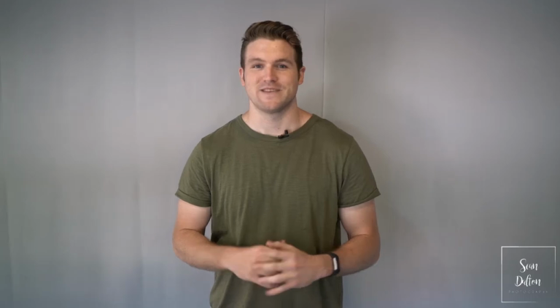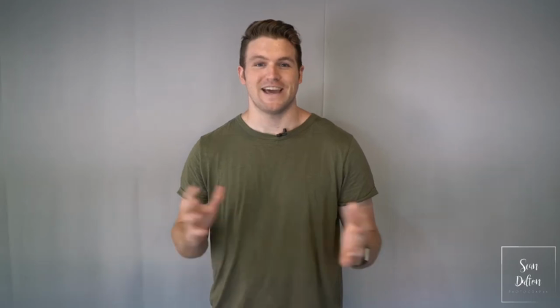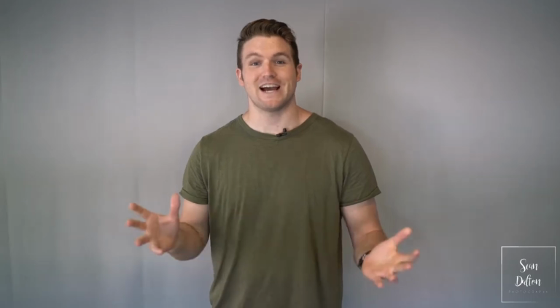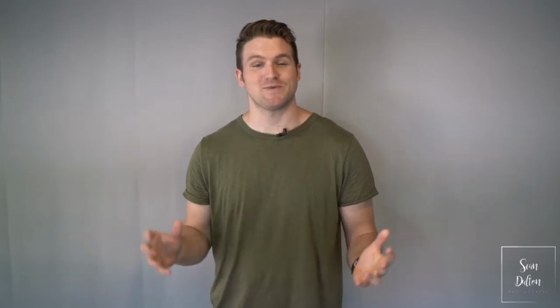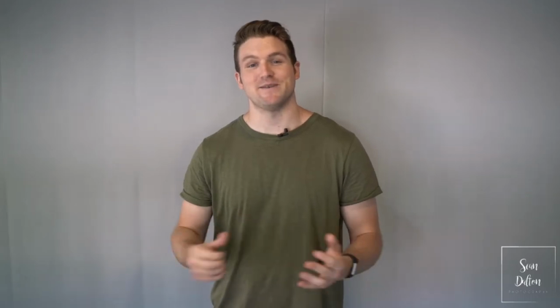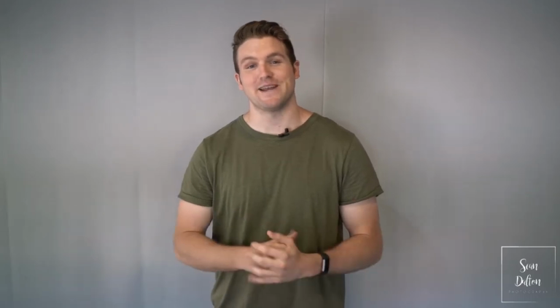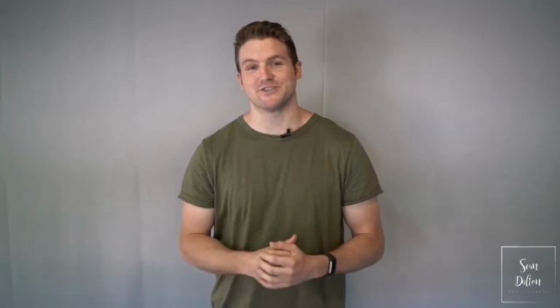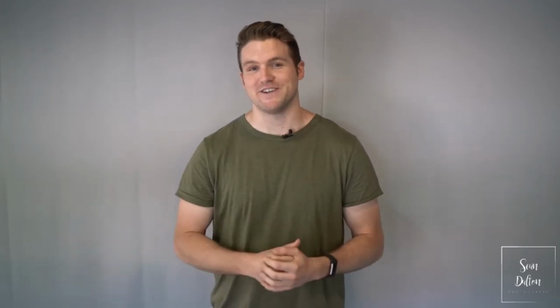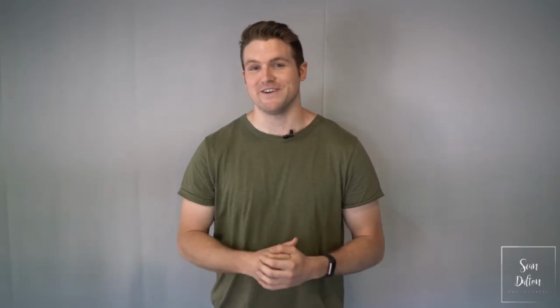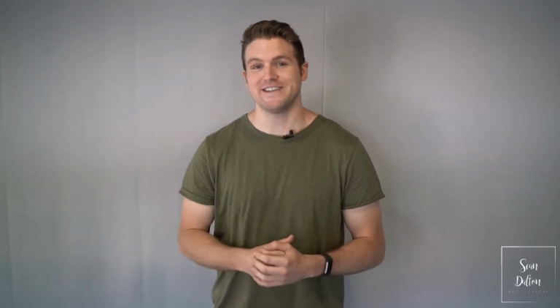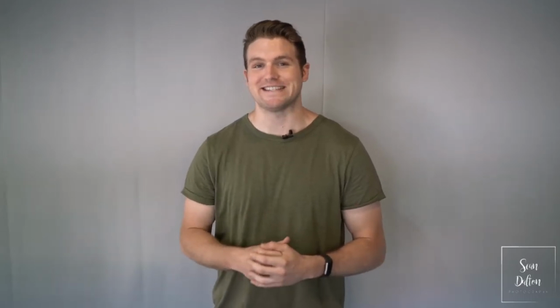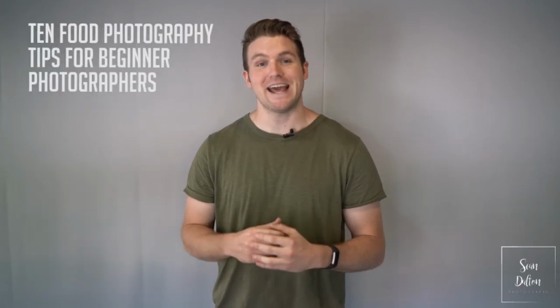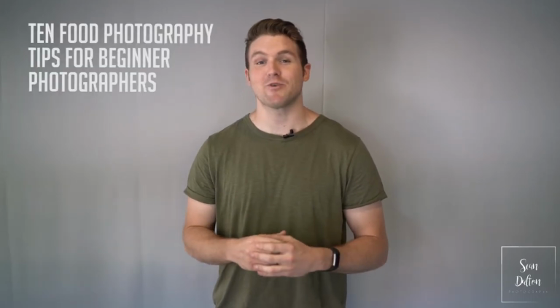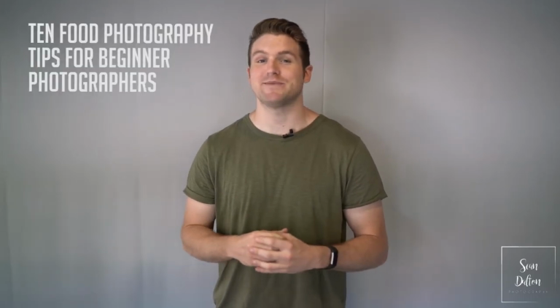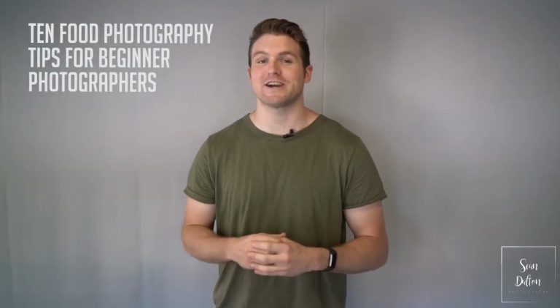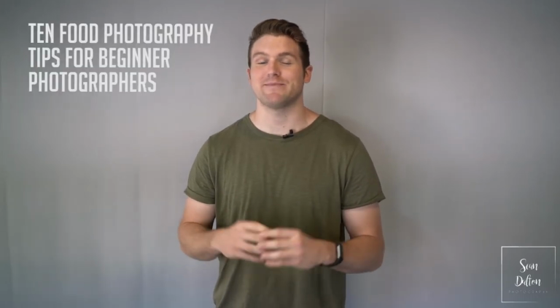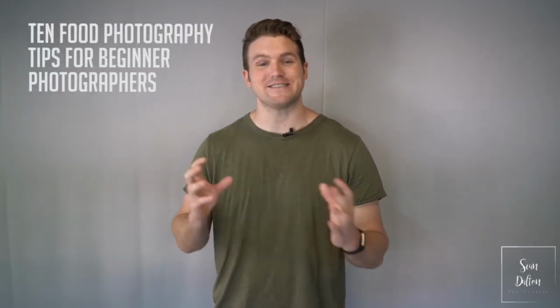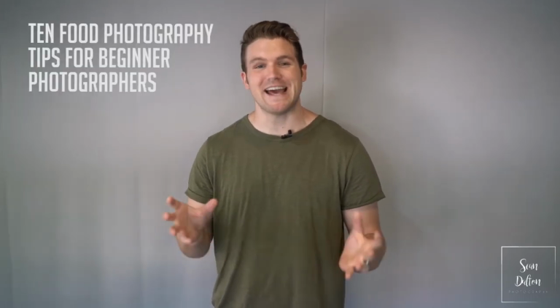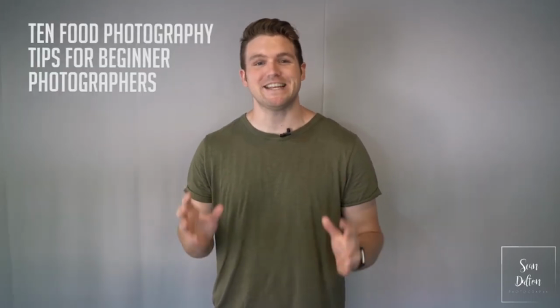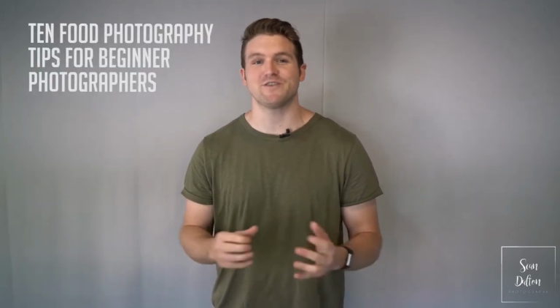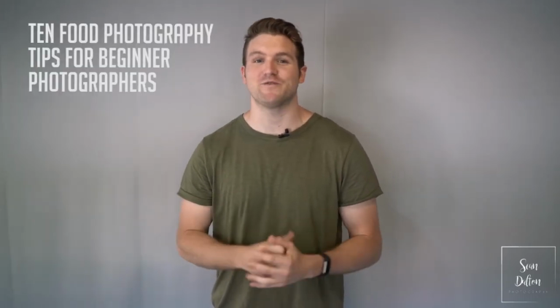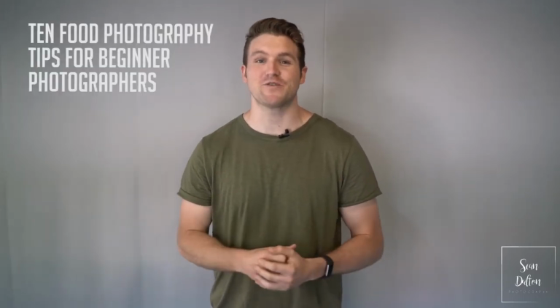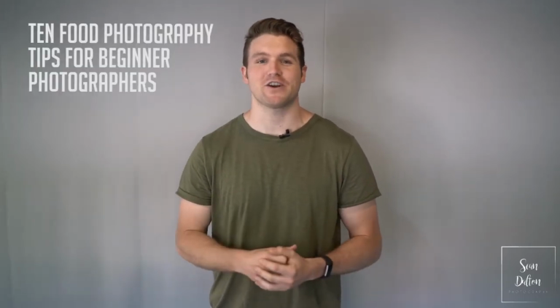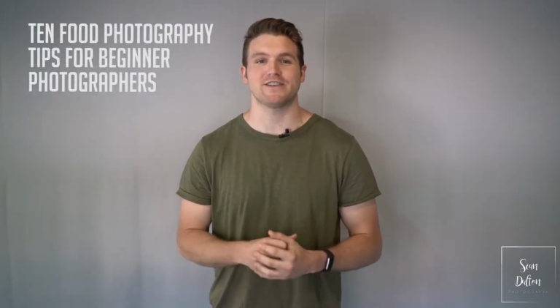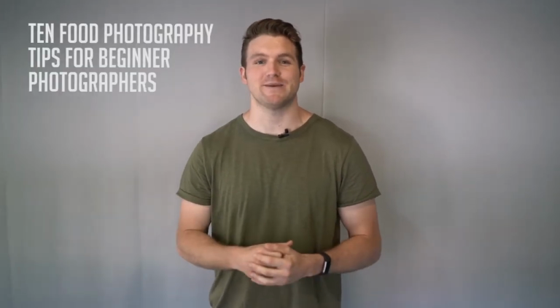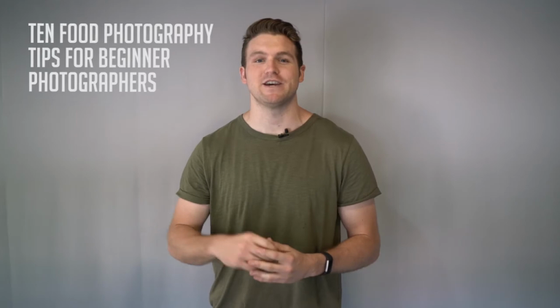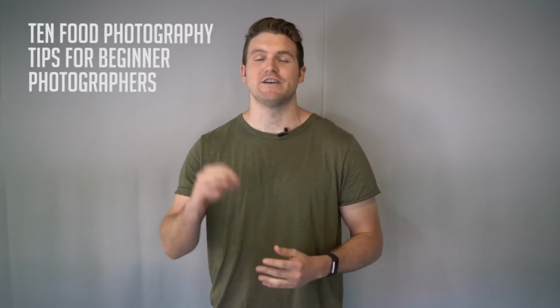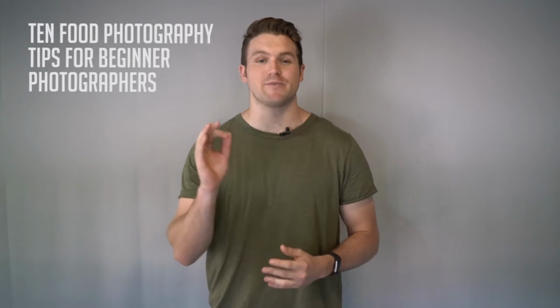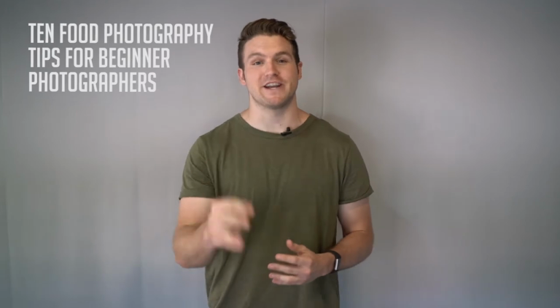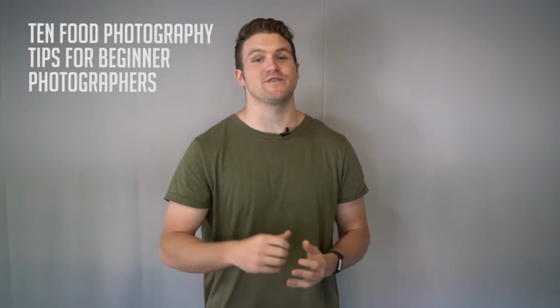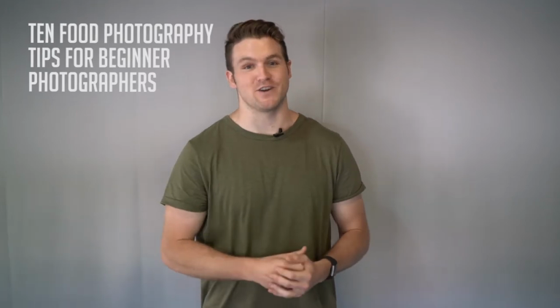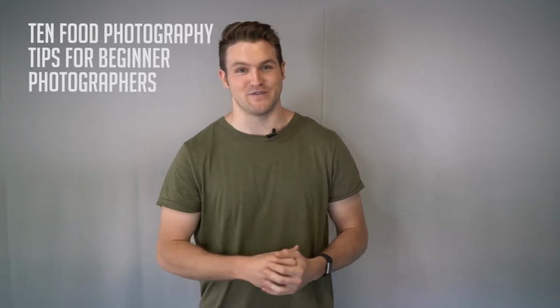Hey guys, what's up? My name is Sean Dalton and today we're going to be talking about 10 different food photography tips for beginner photographers.